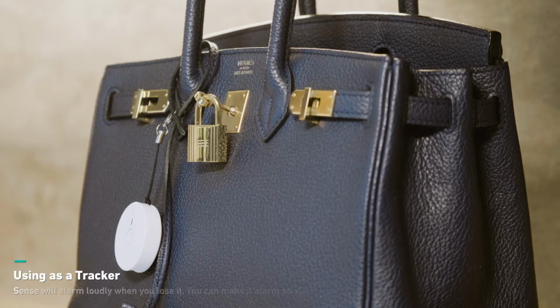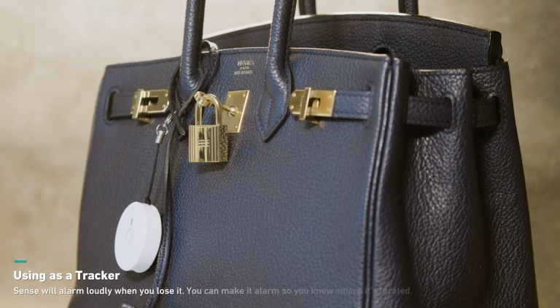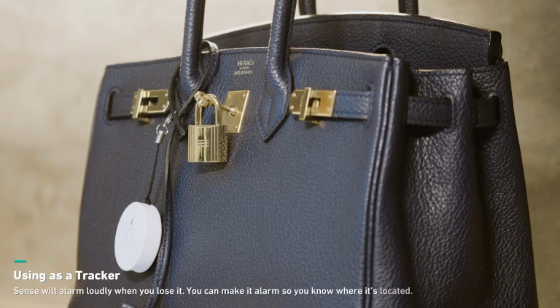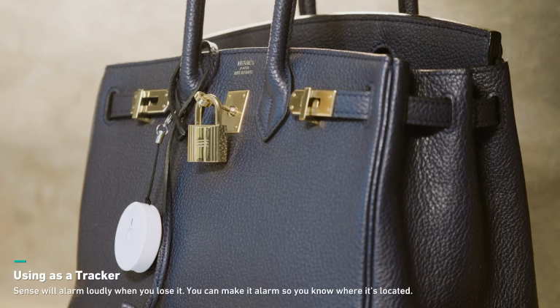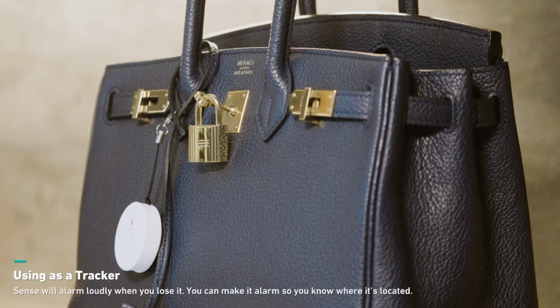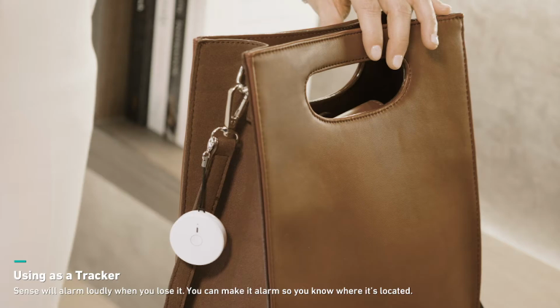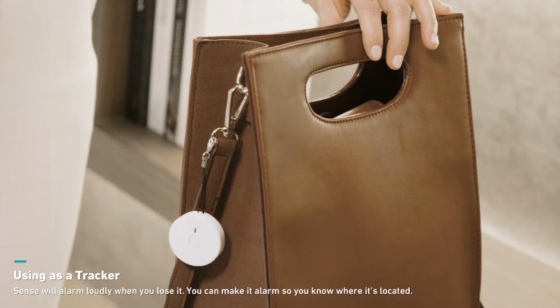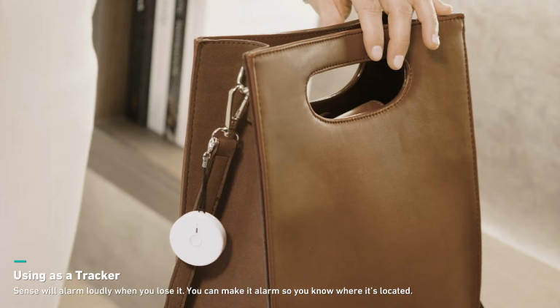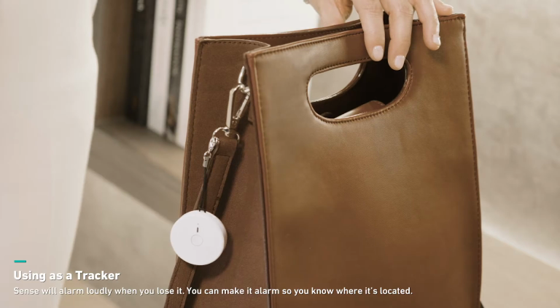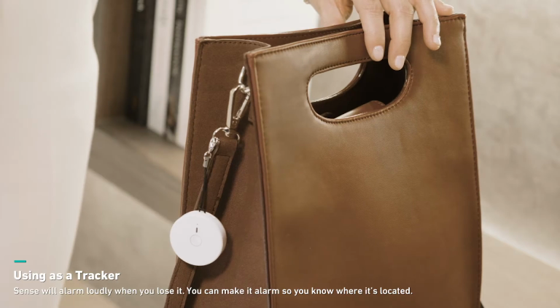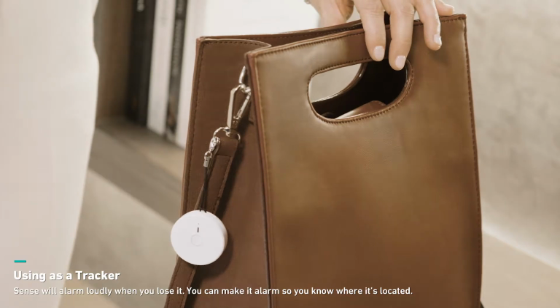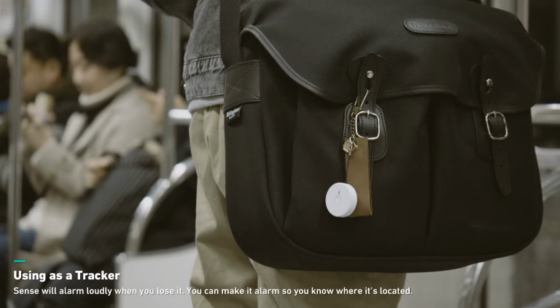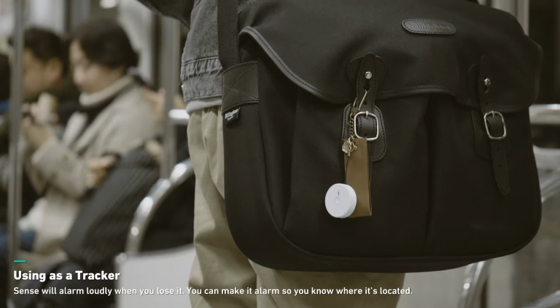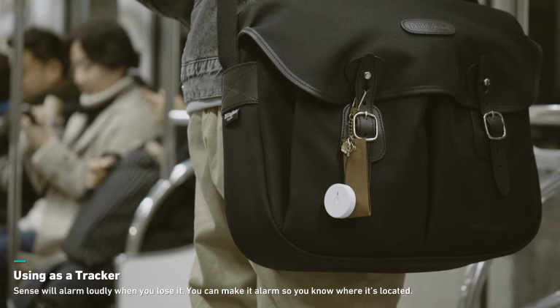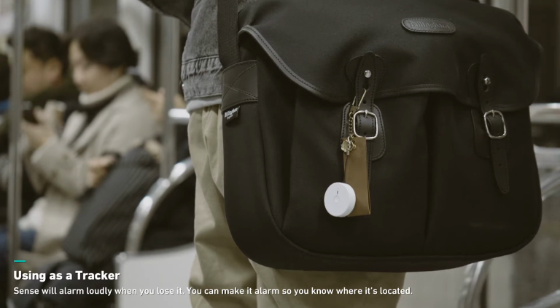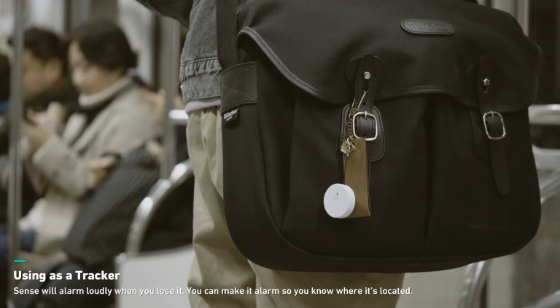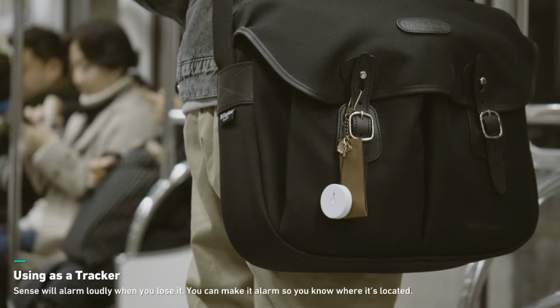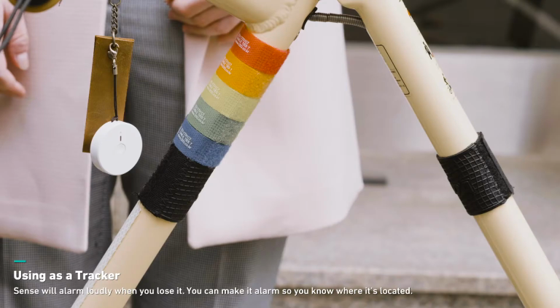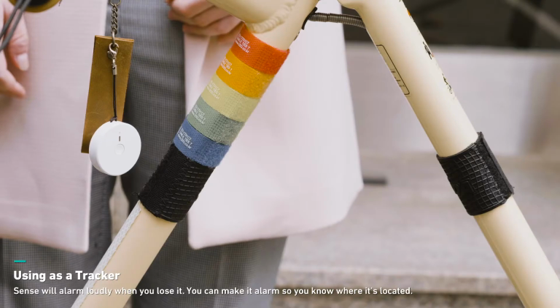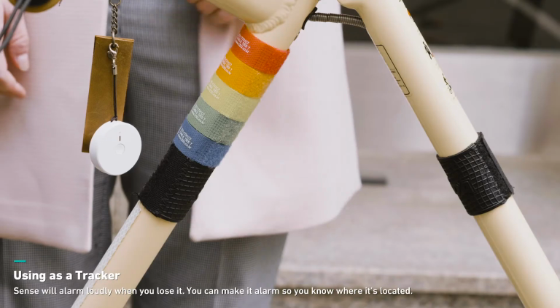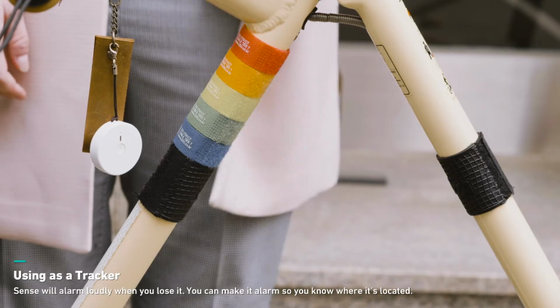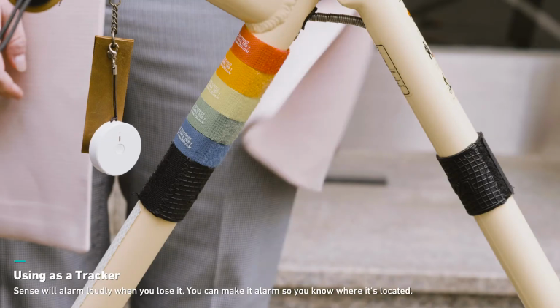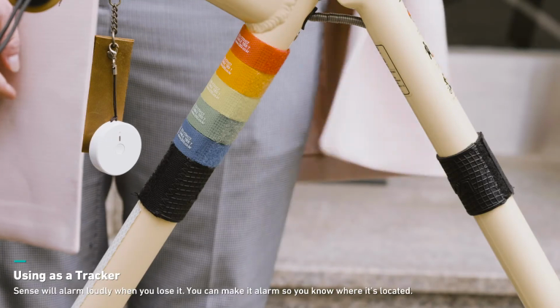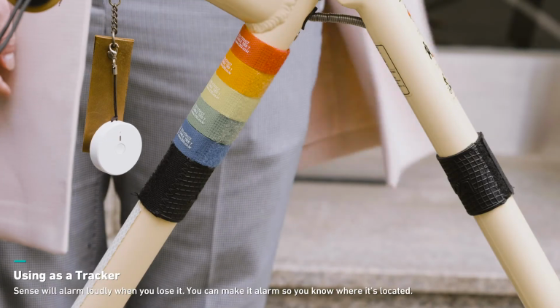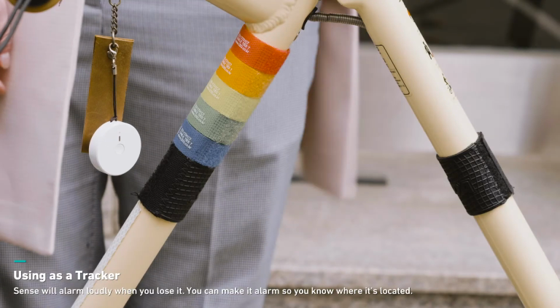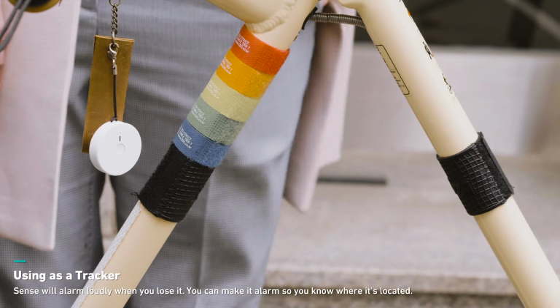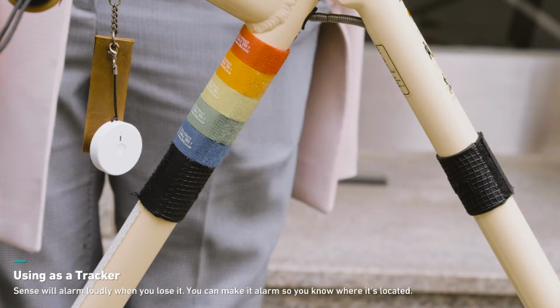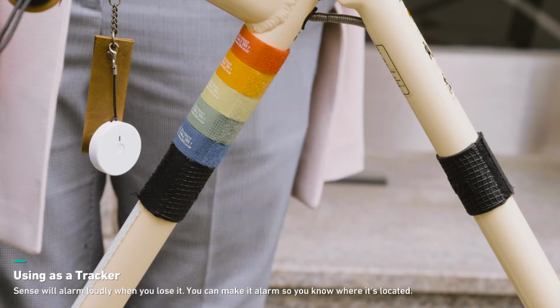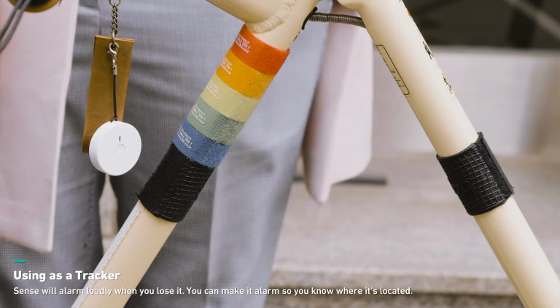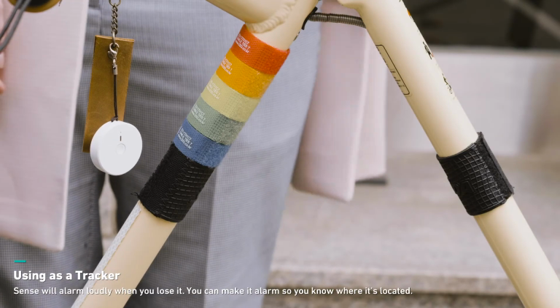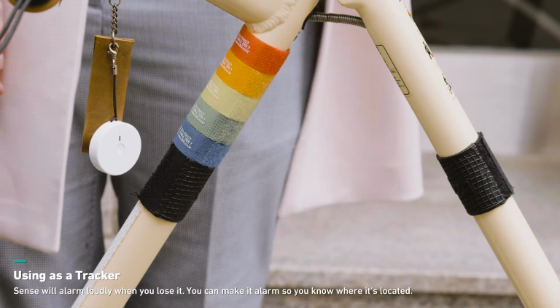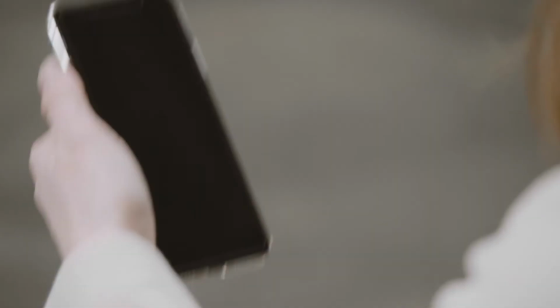Because it's so tiny, you might be anxious about losing your Sense. It has a tracker feature, so when you lose it, you know where to find it.